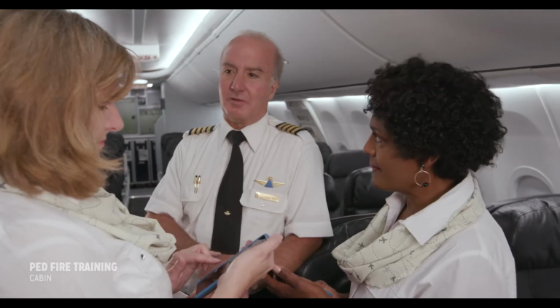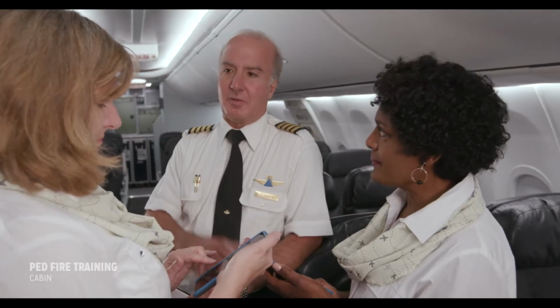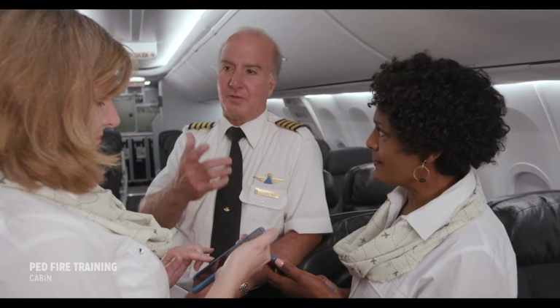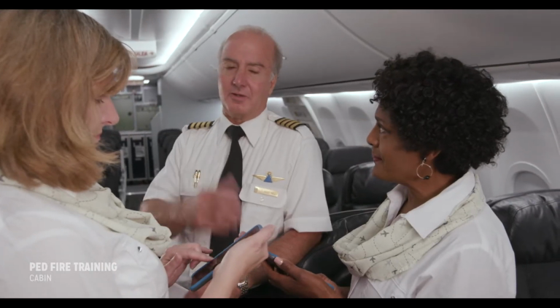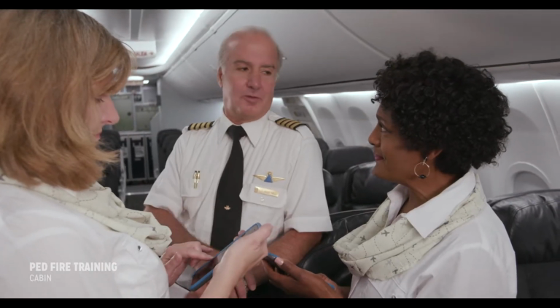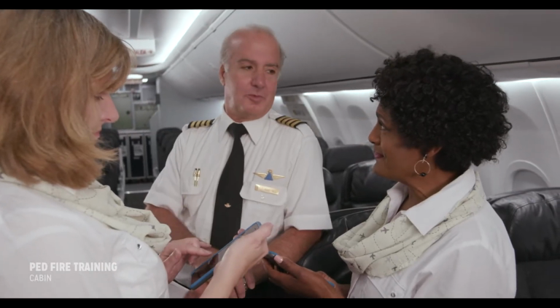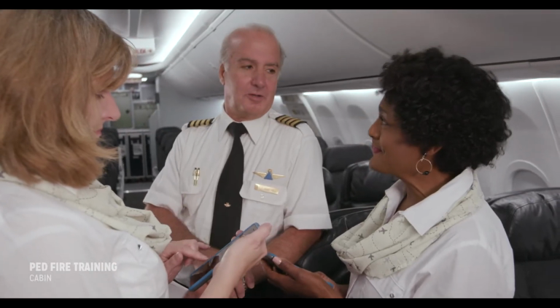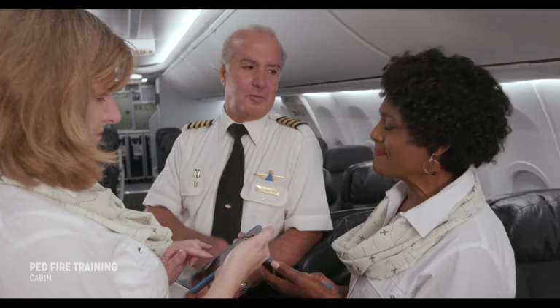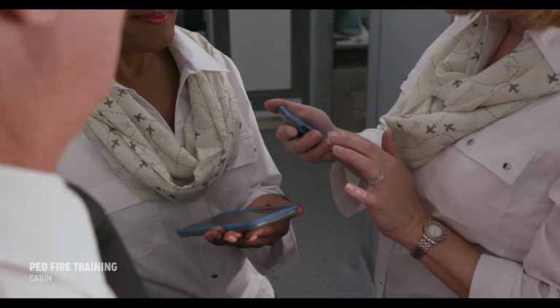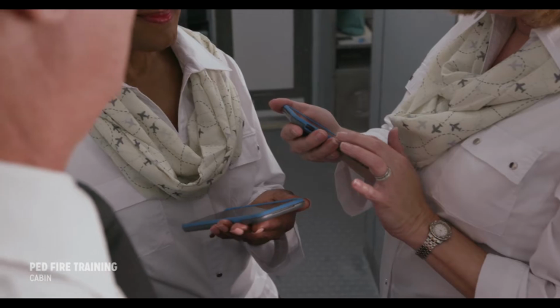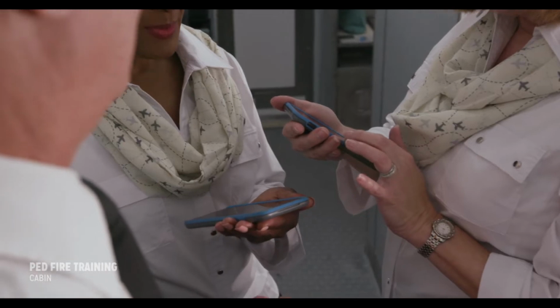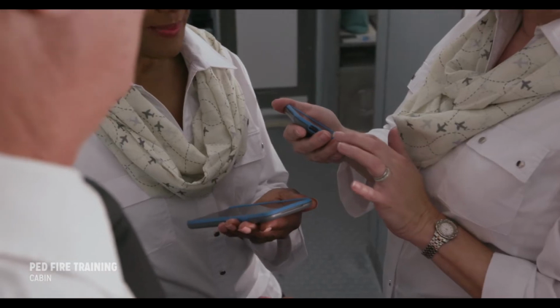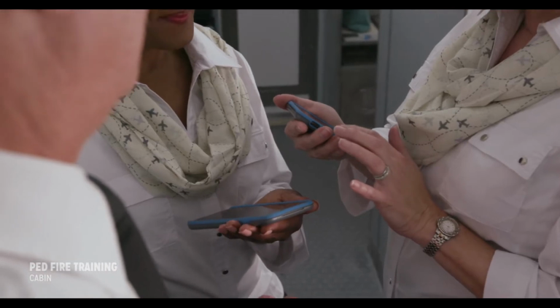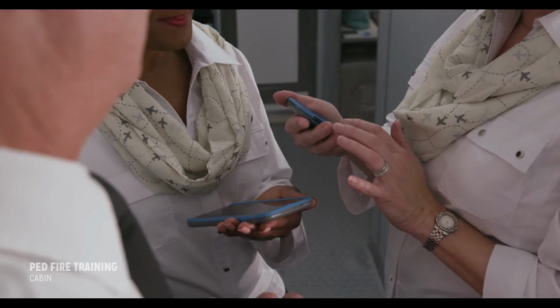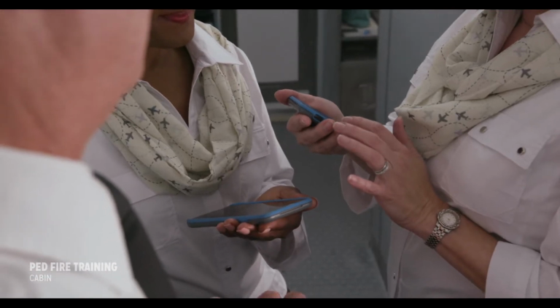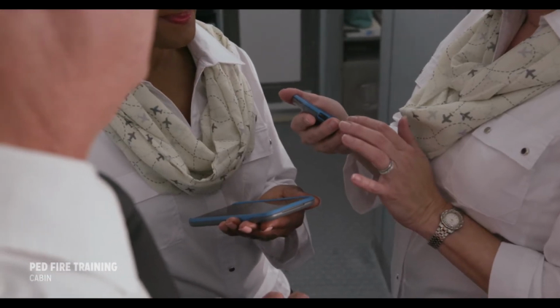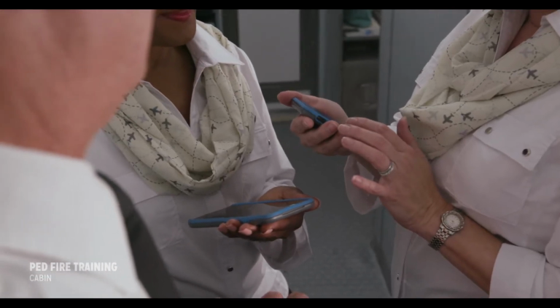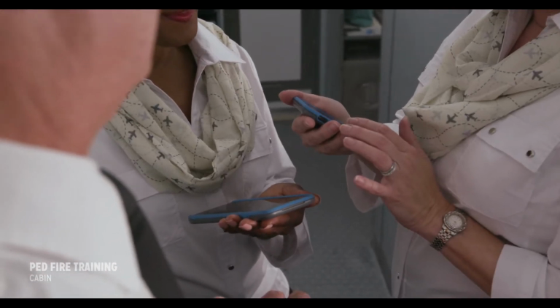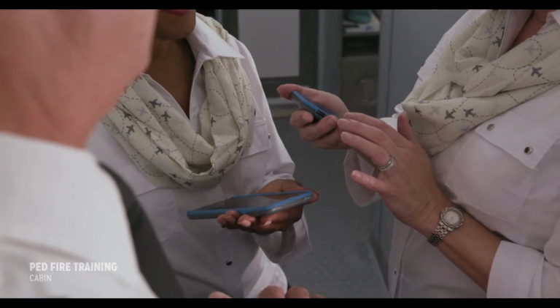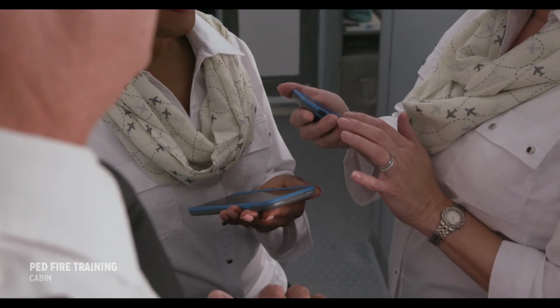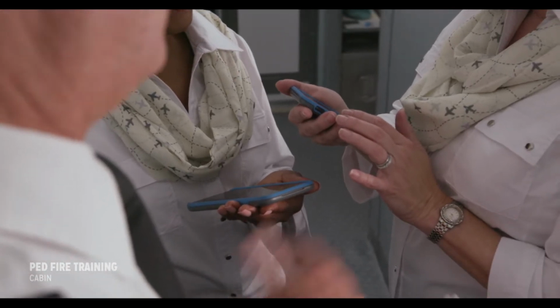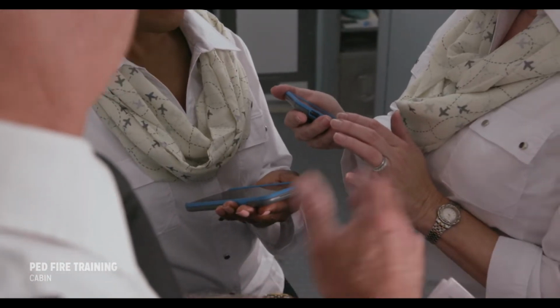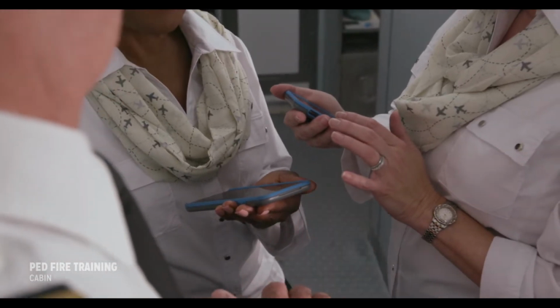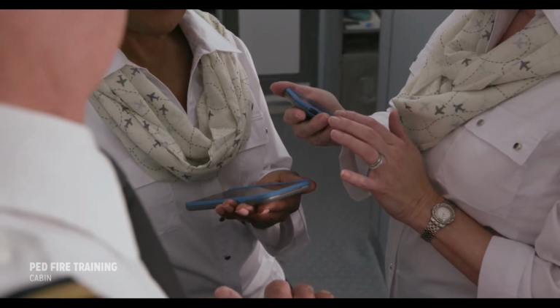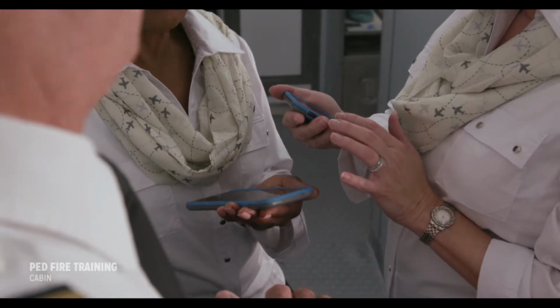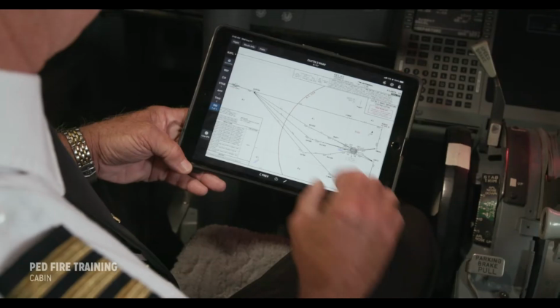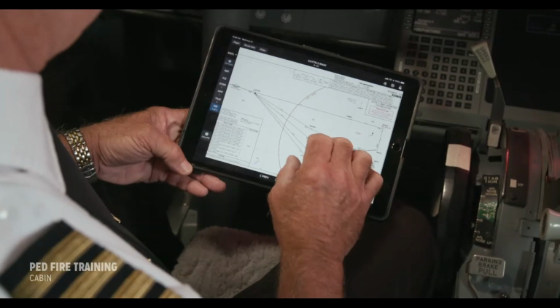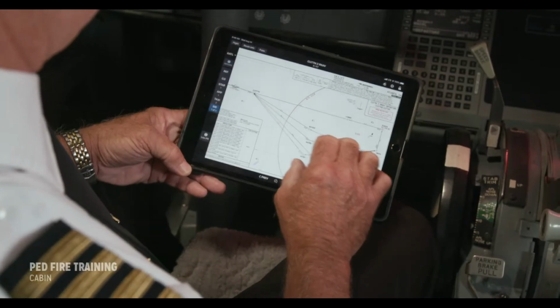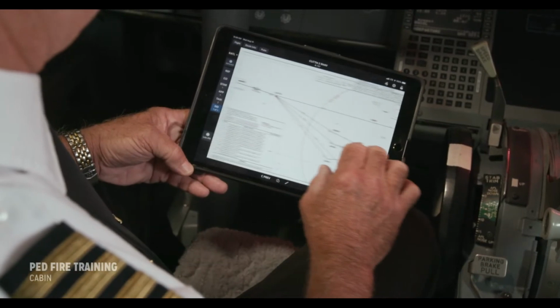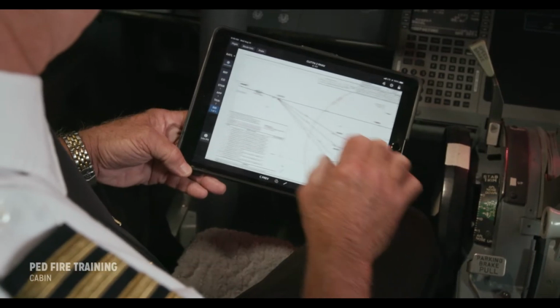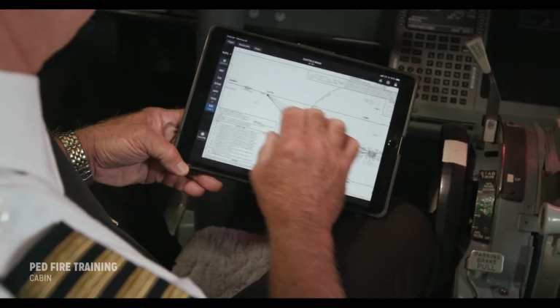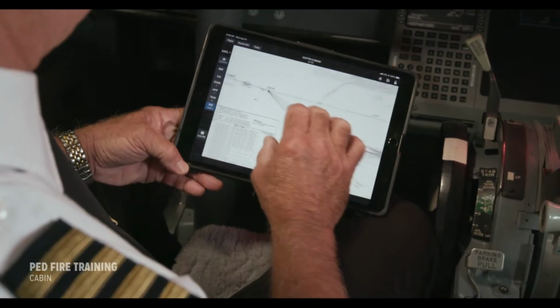Crew members are also carrying electronic flight bags and manuals and point-of-service devices in addition to their portable devices.